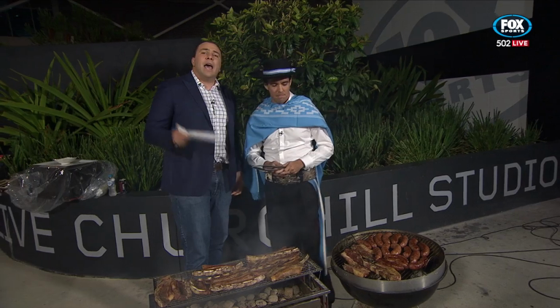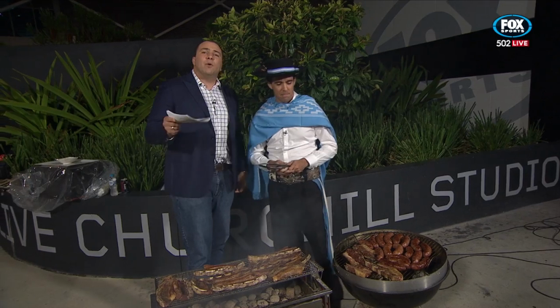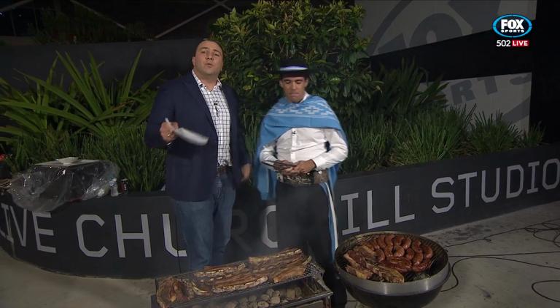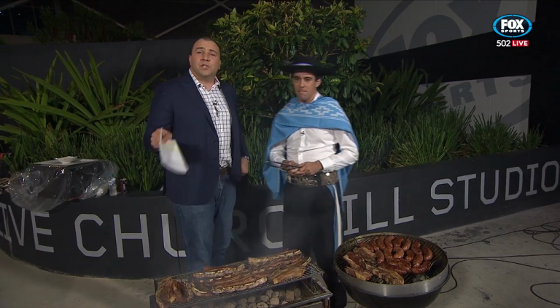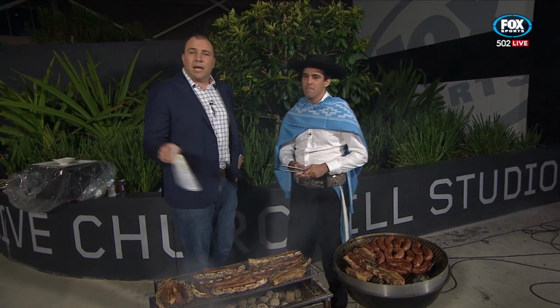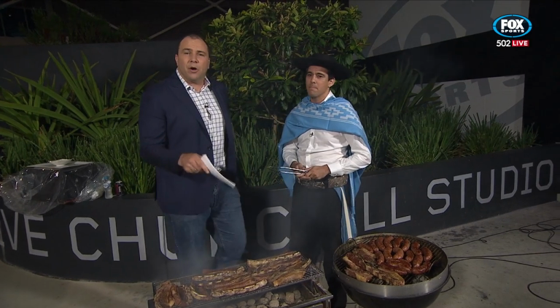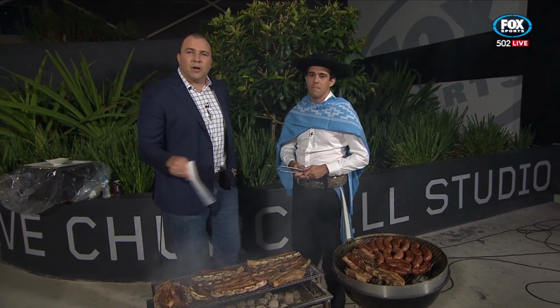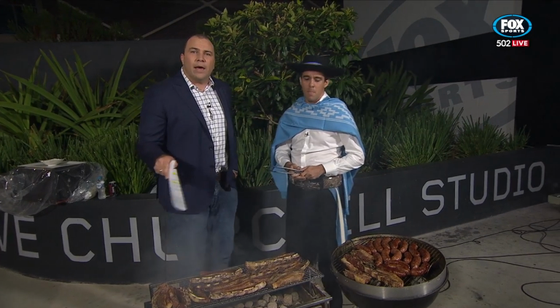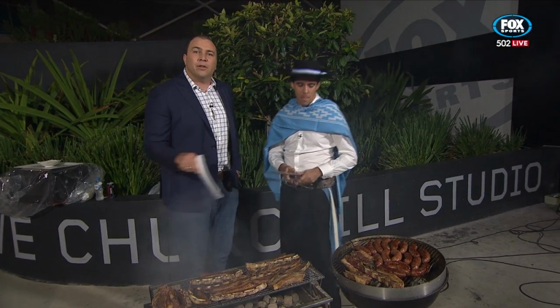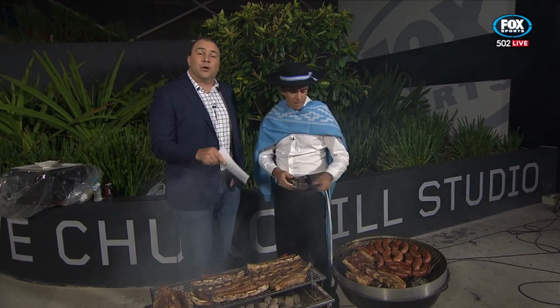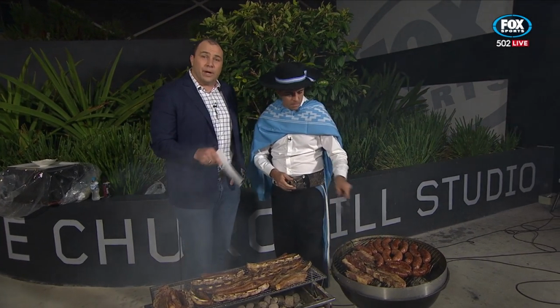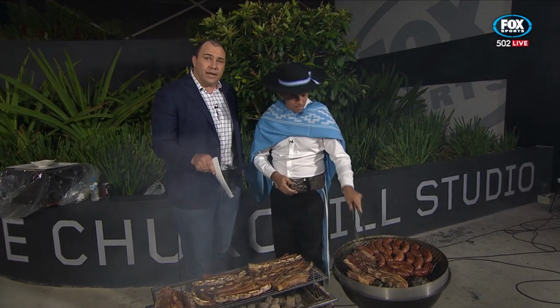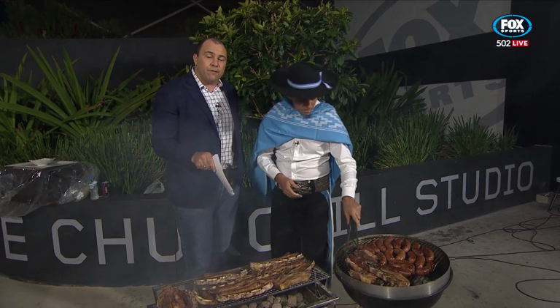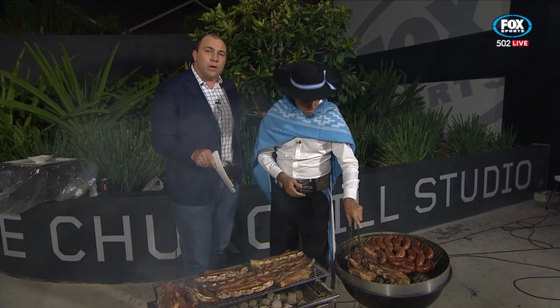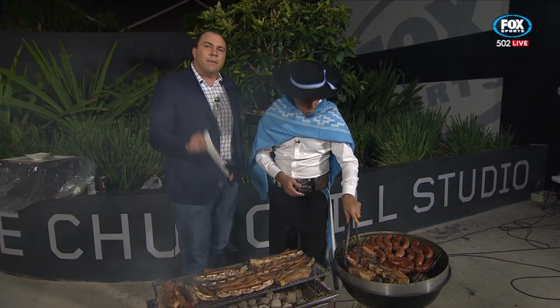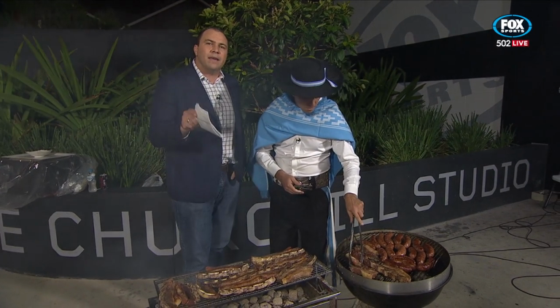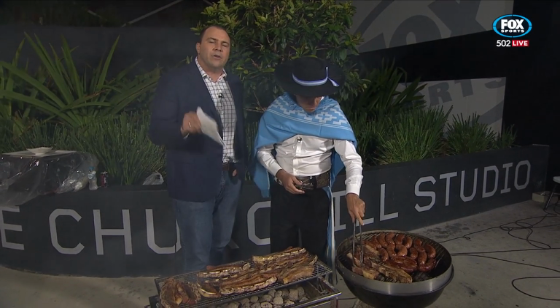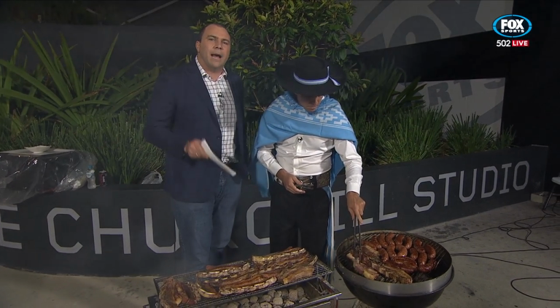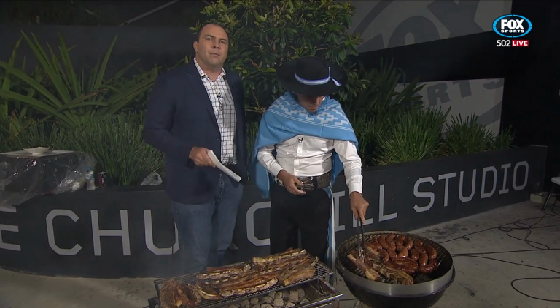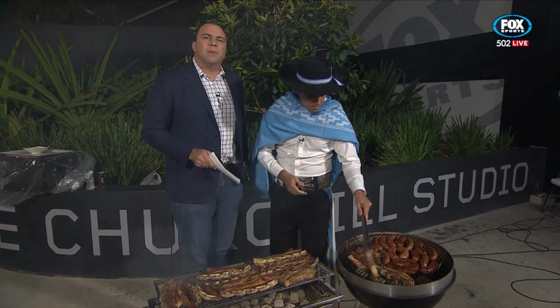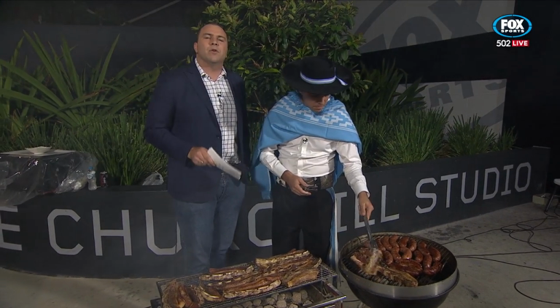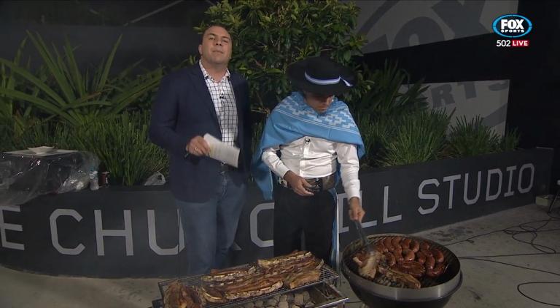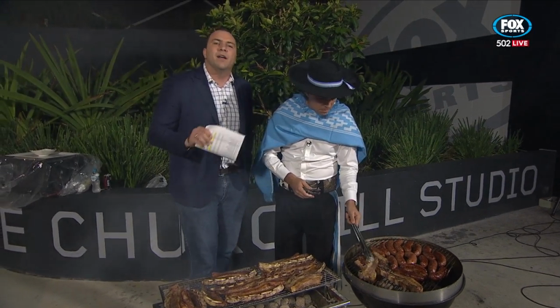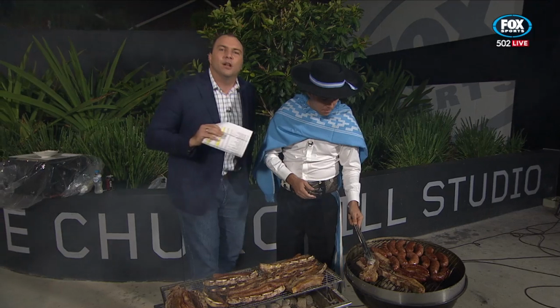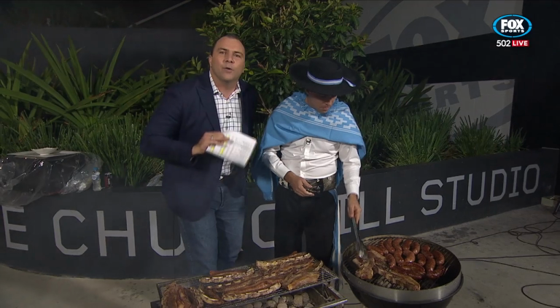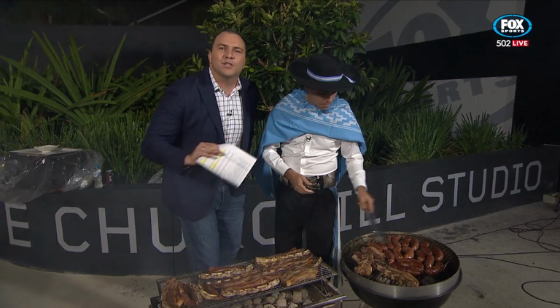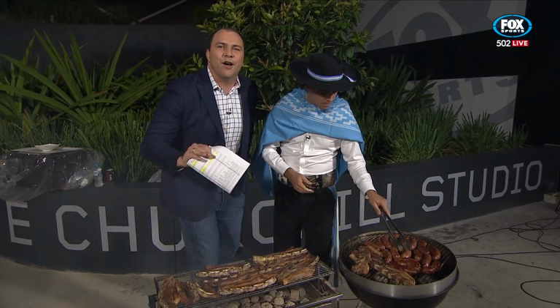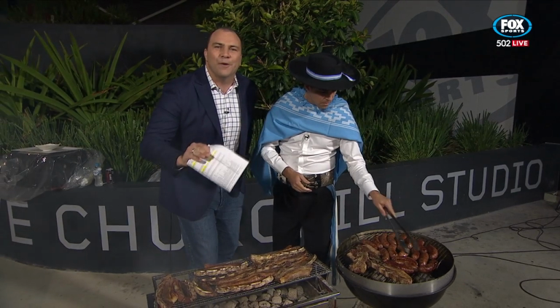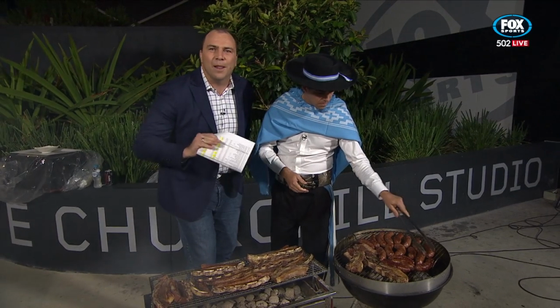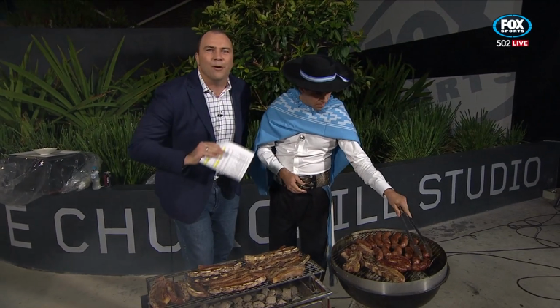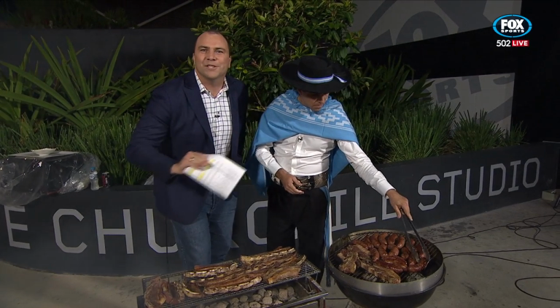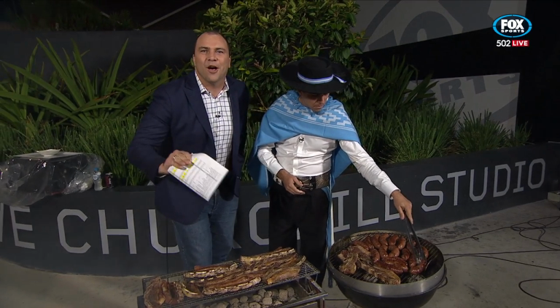Hey boys, we'll just keep working away on the grill here for you. We'll be back in there in a couple of moments. Remember — low and slow, low and slow.